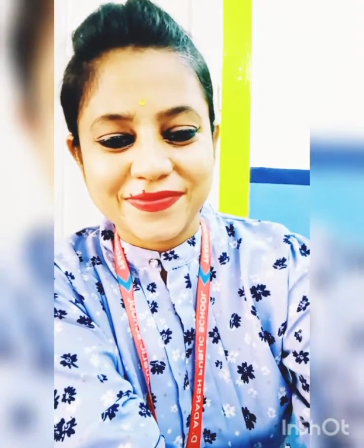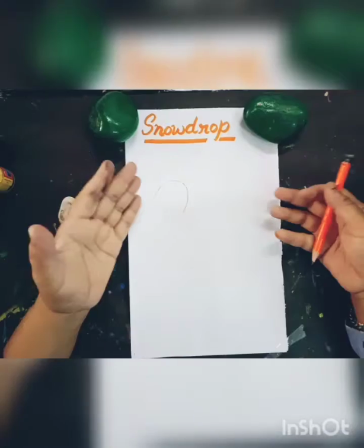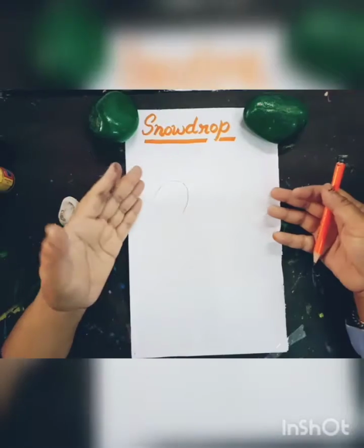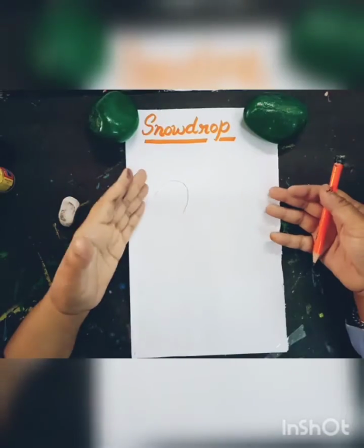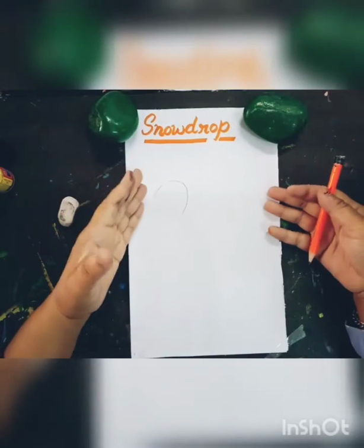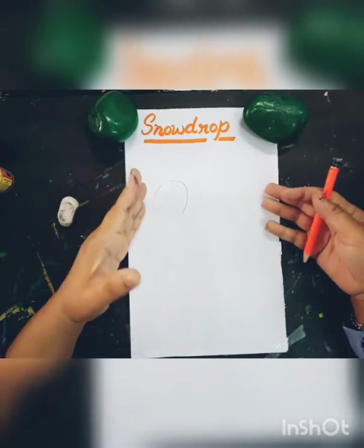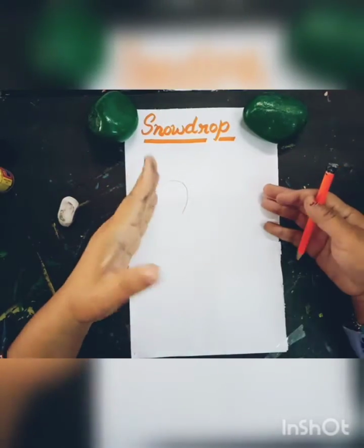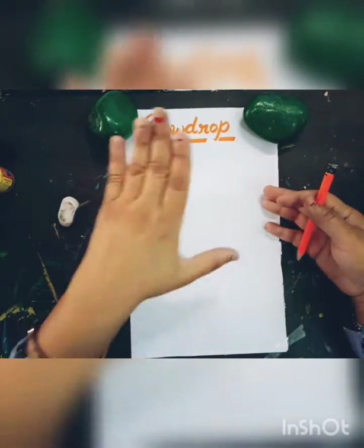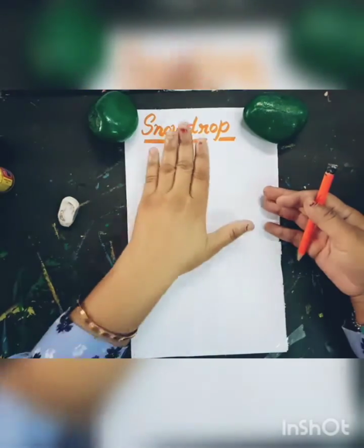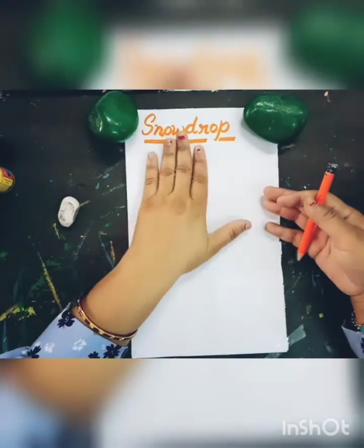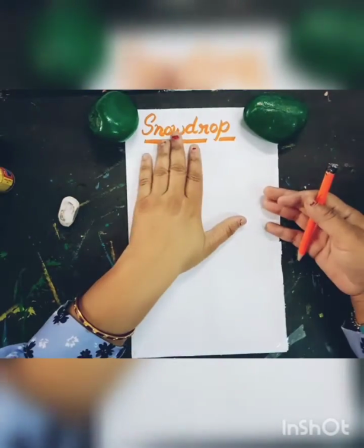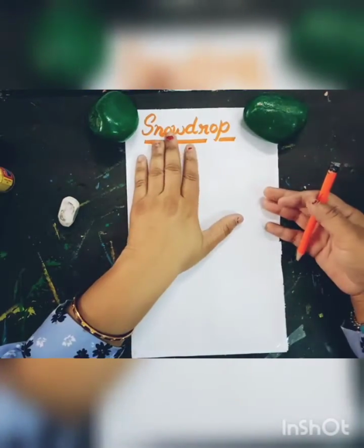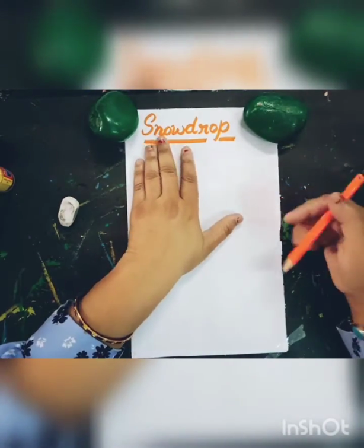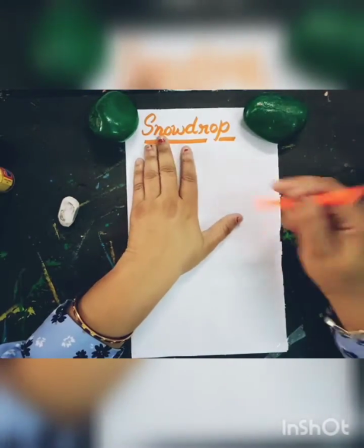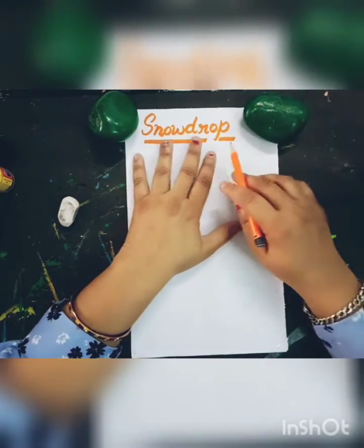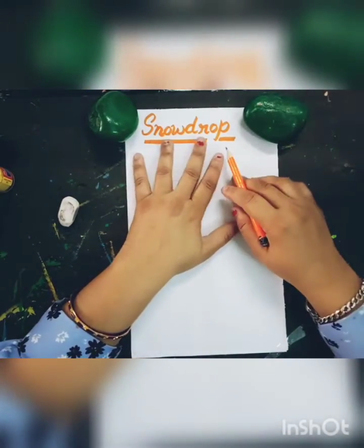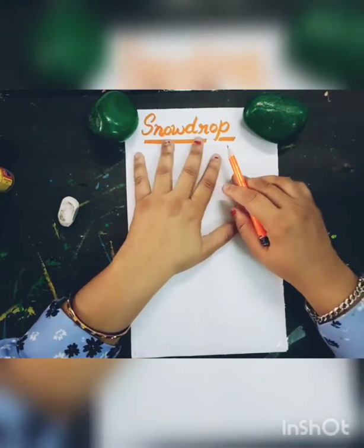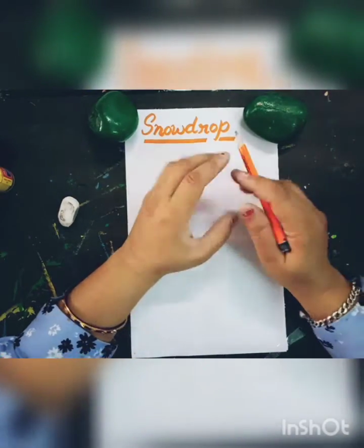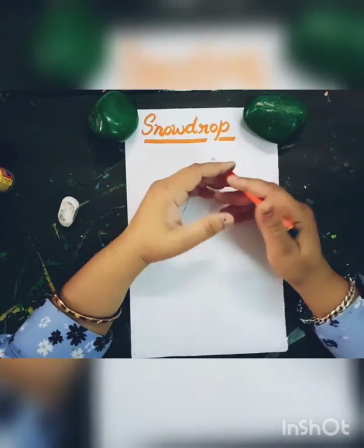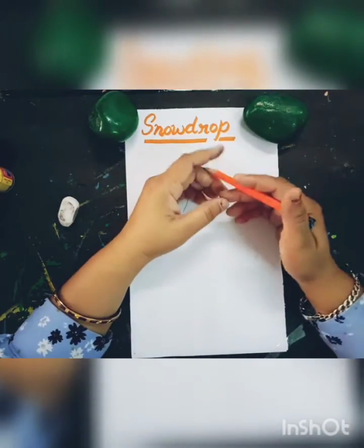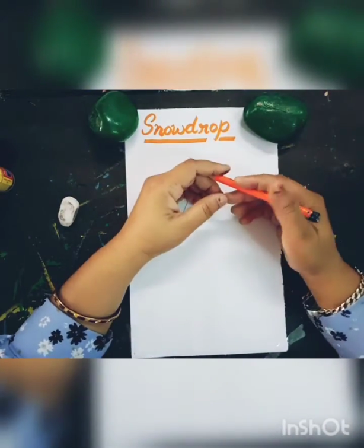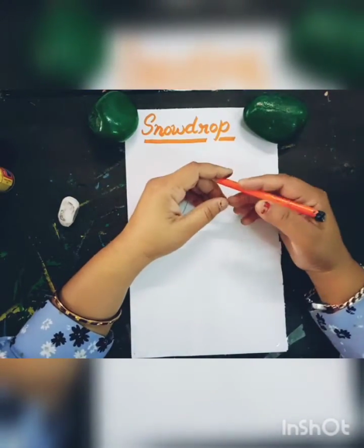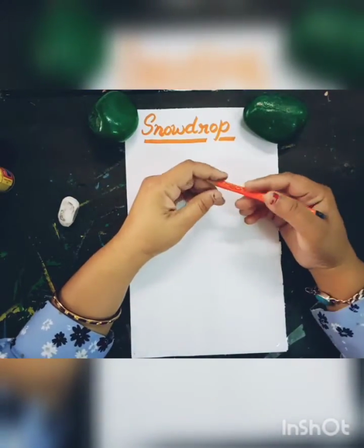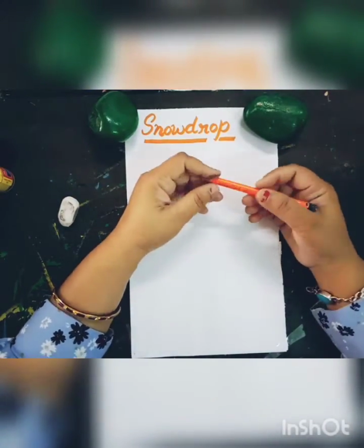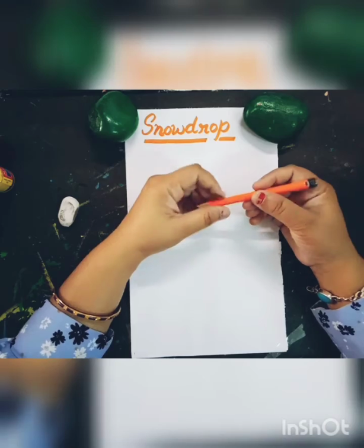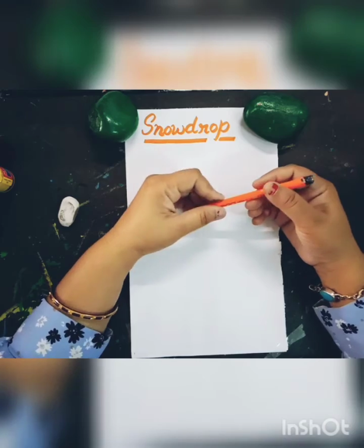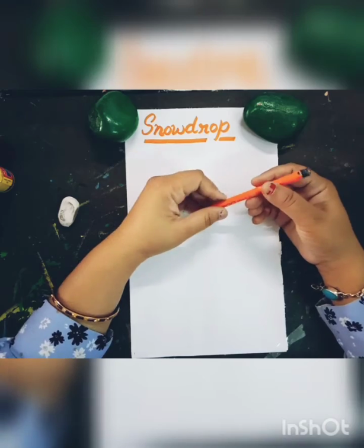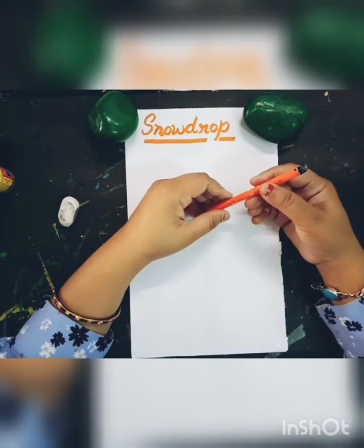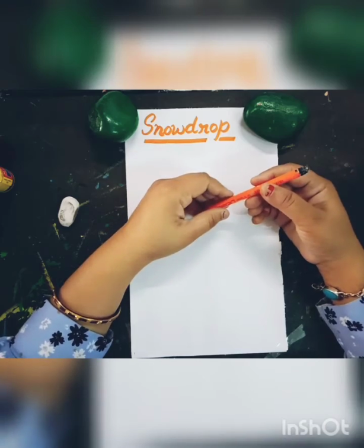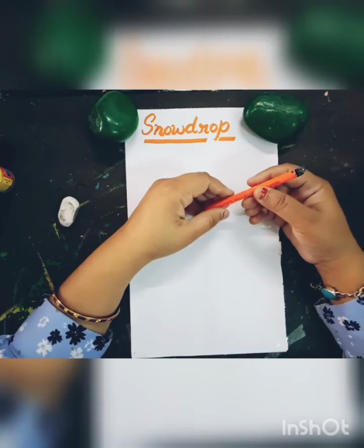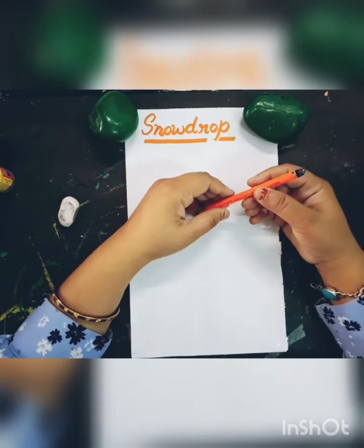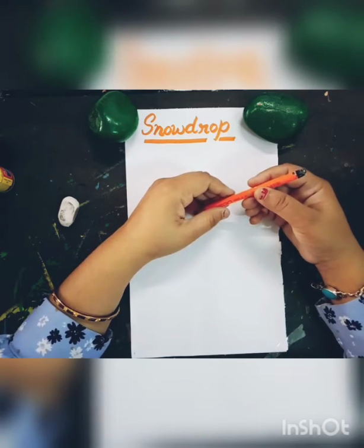Today I will teach you how to make a snowdrop flower. So let us start to work.